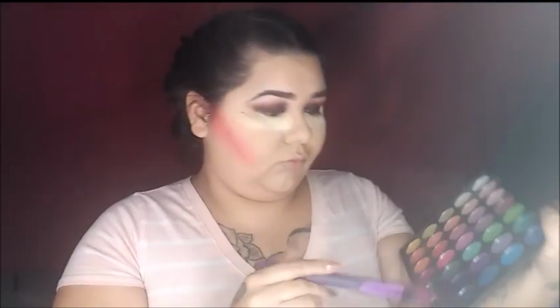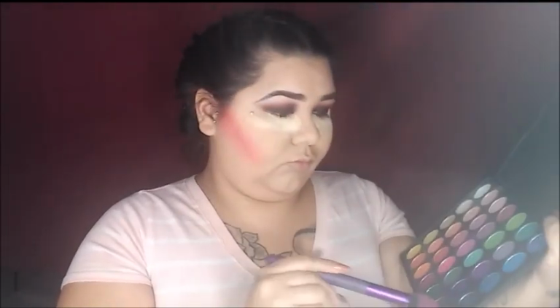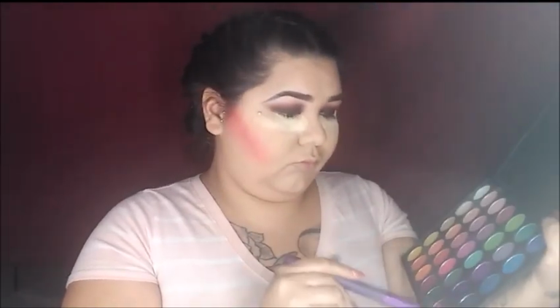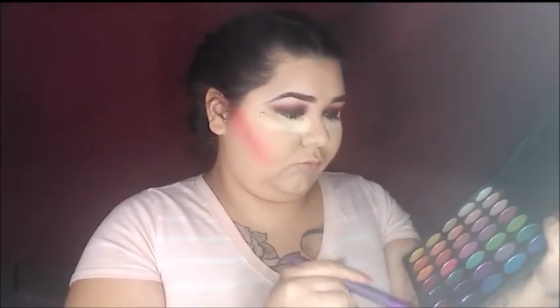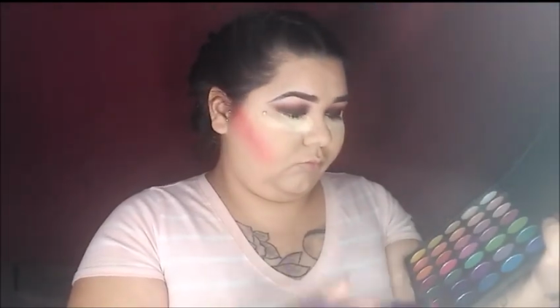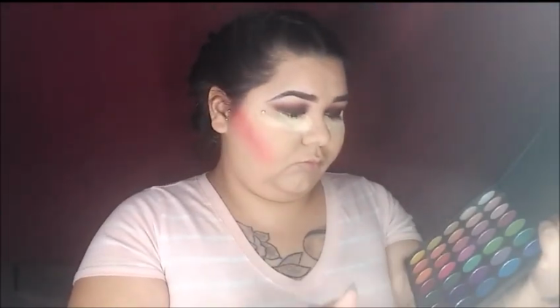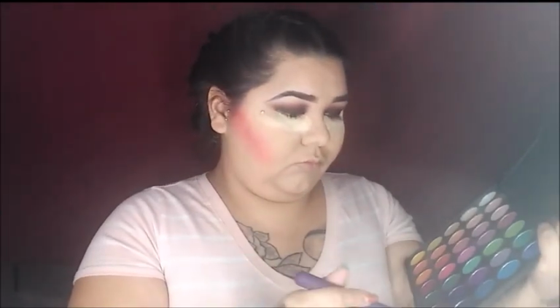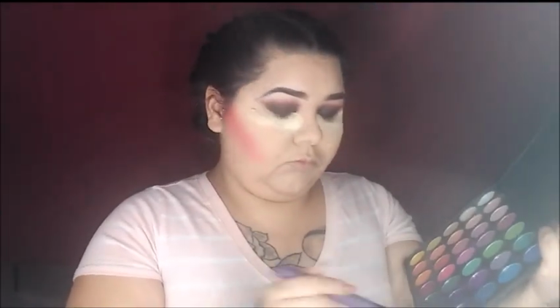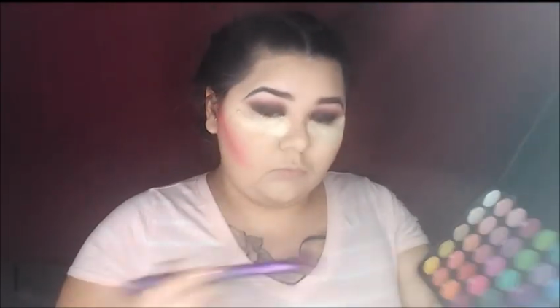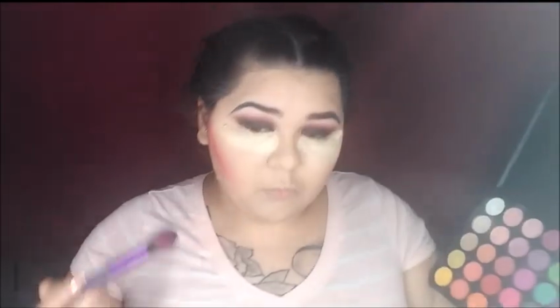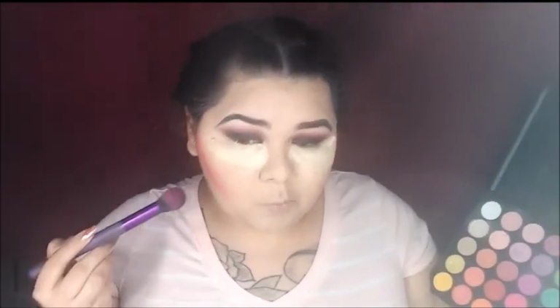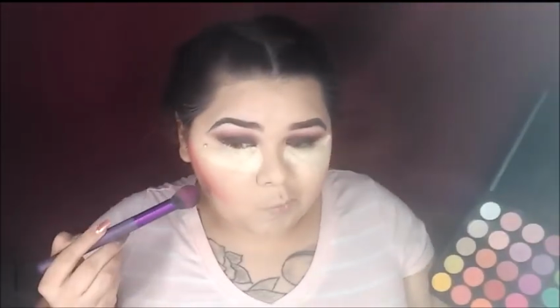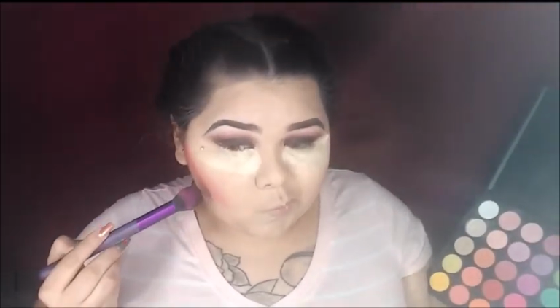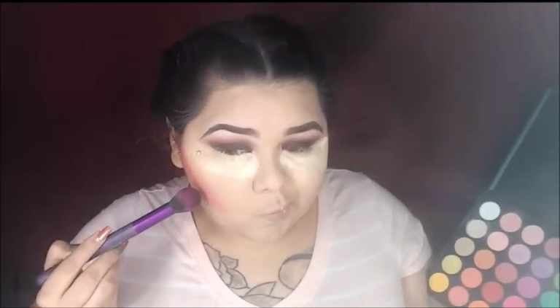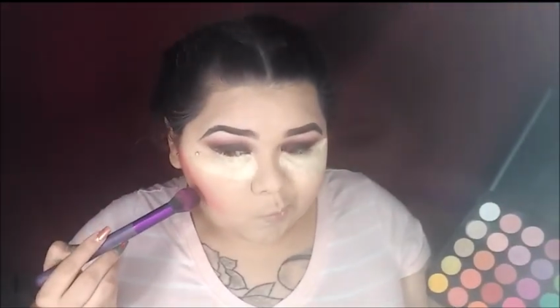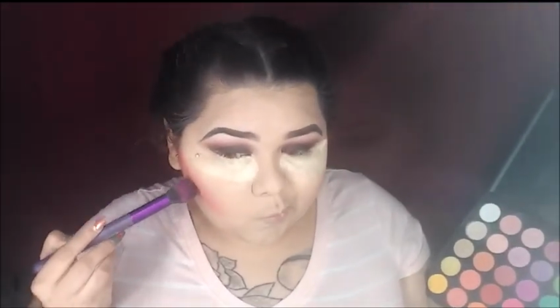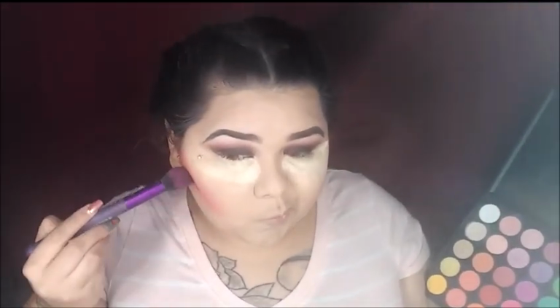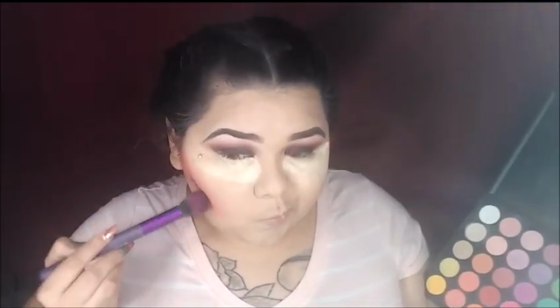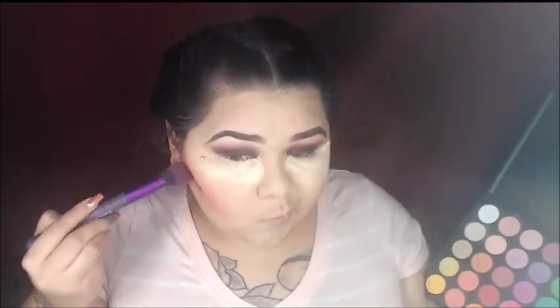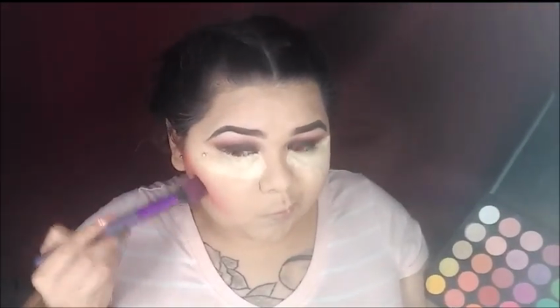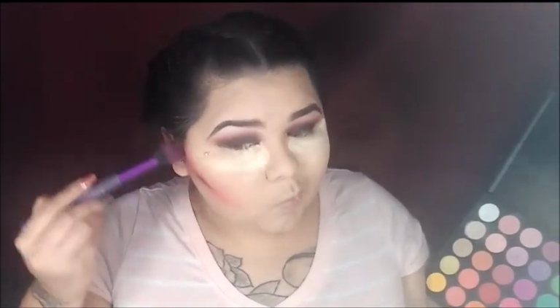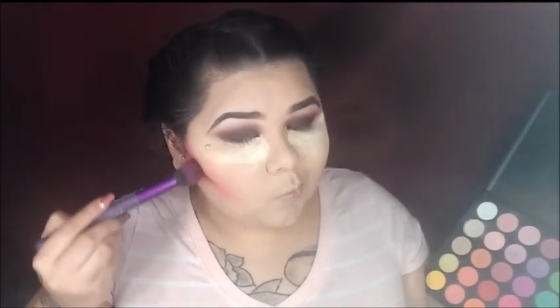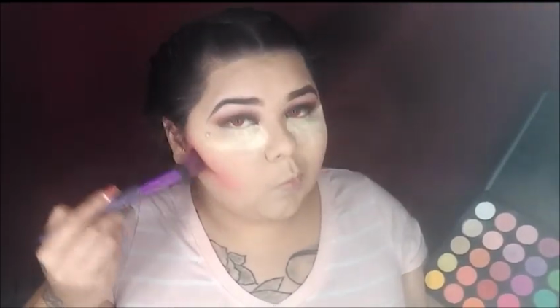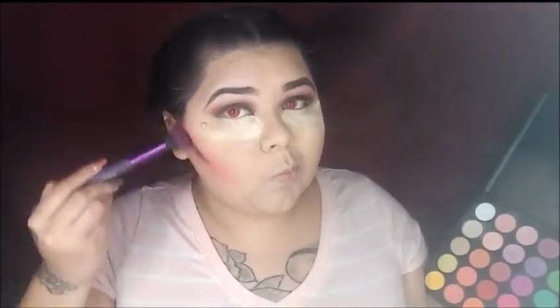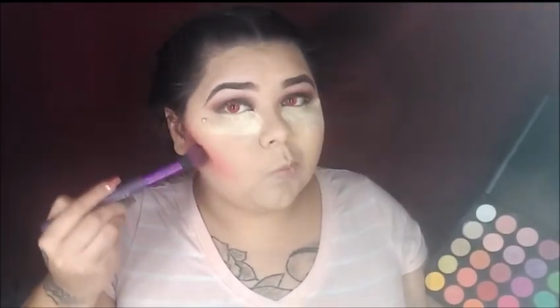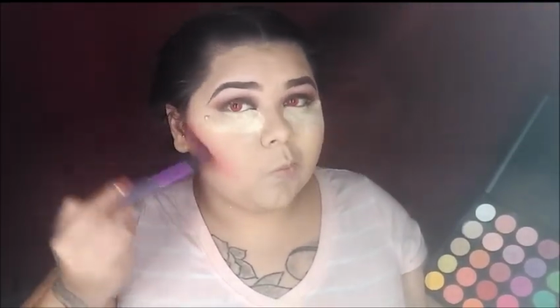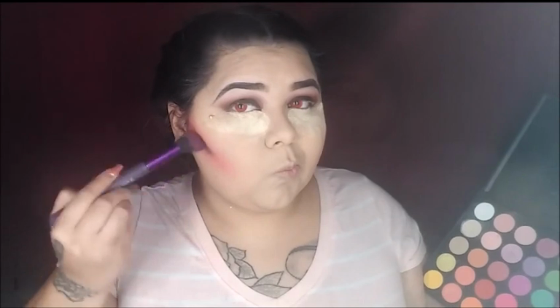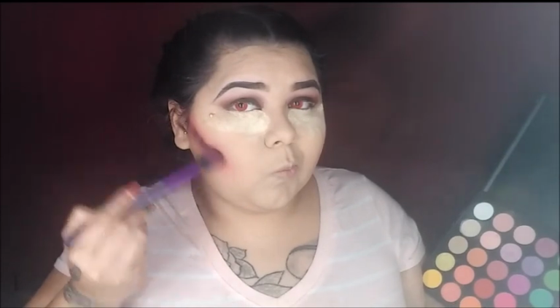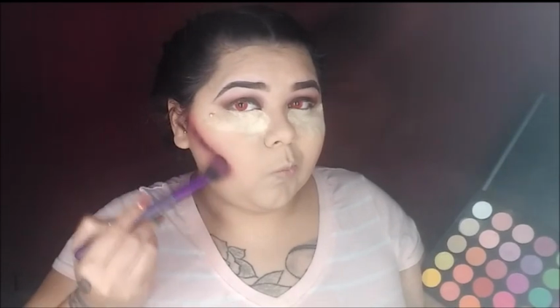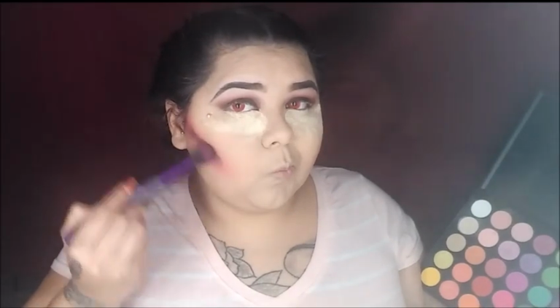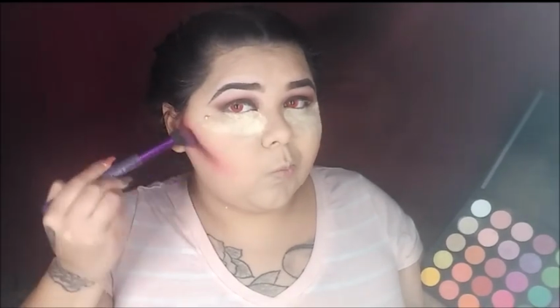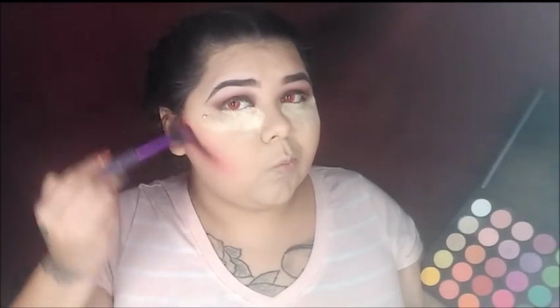Now grabbing some of that black shade, we are going to deepen it and add some definition into our contour.